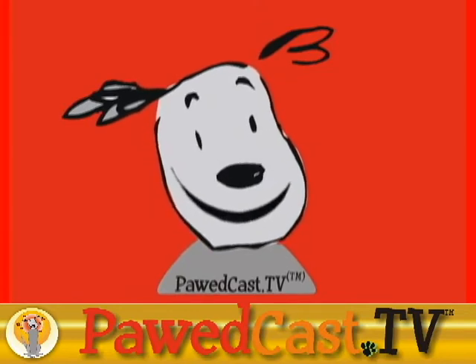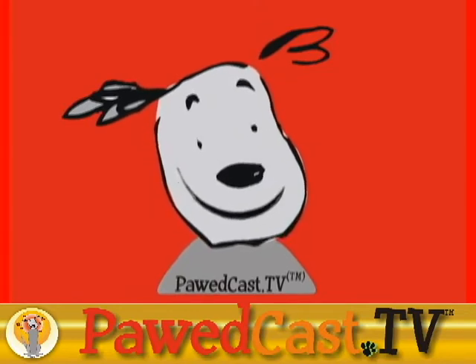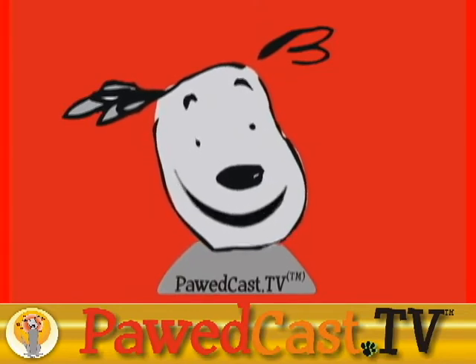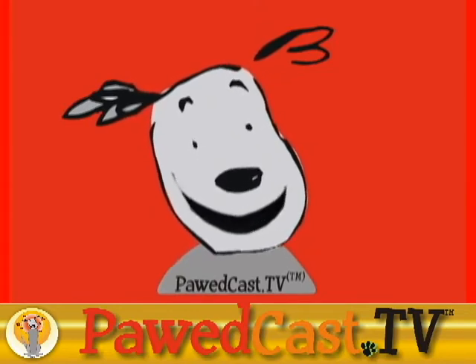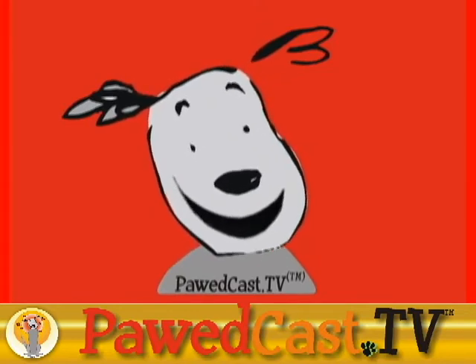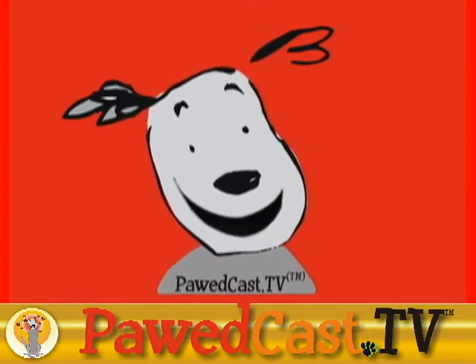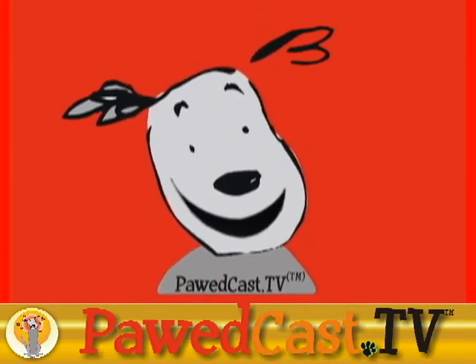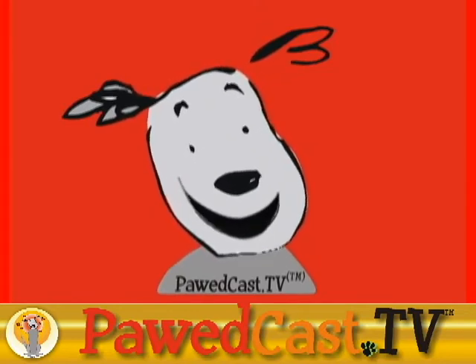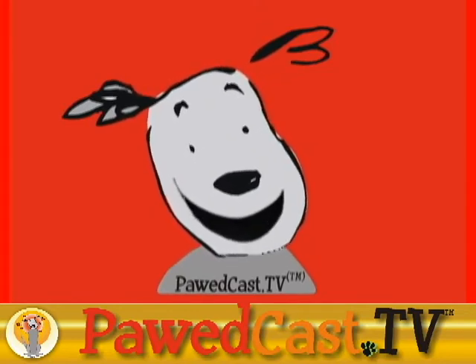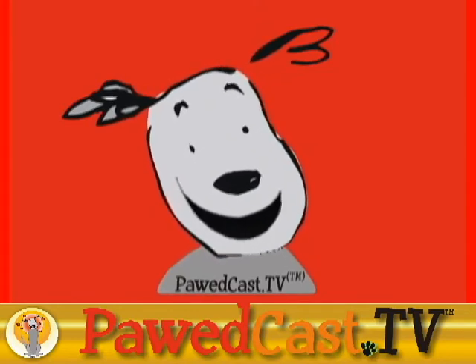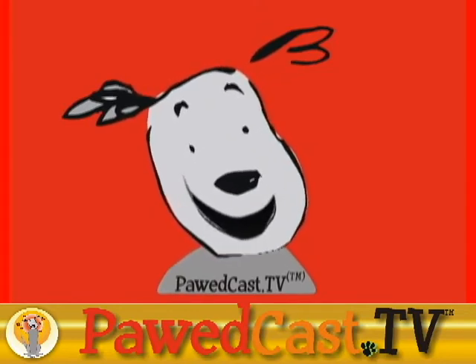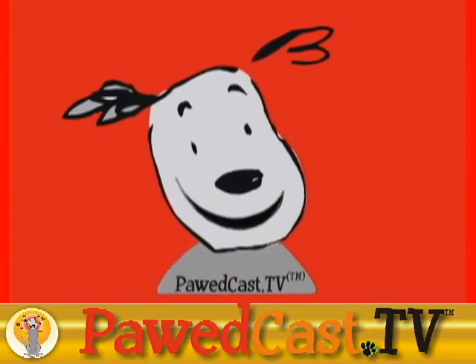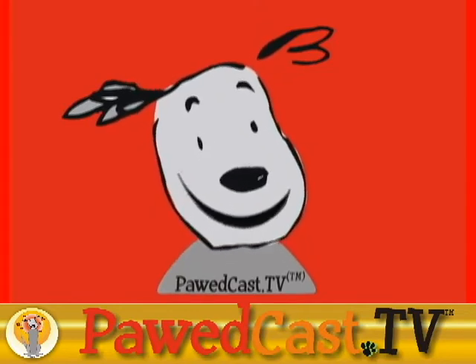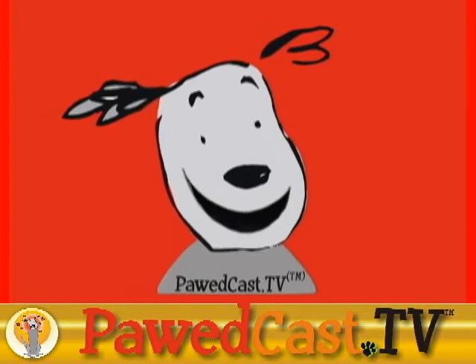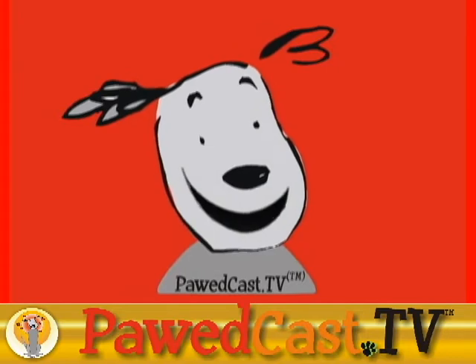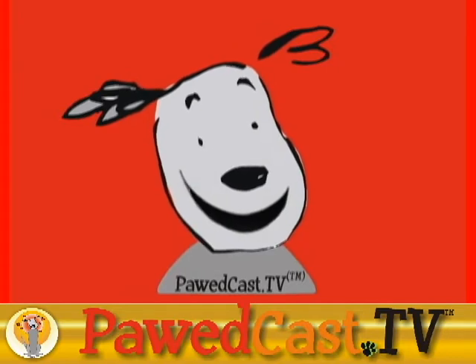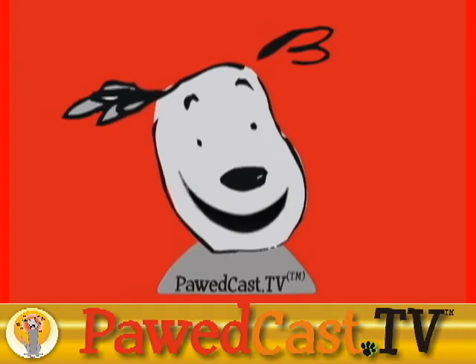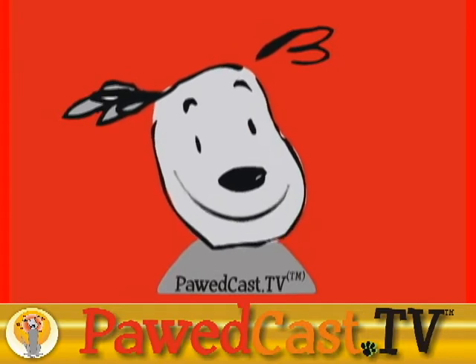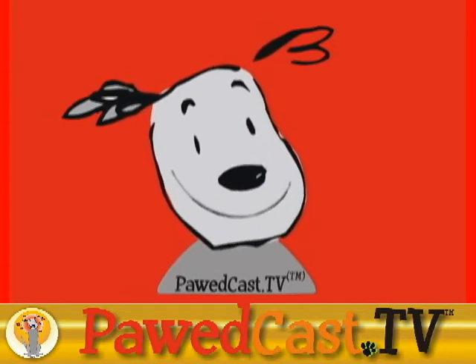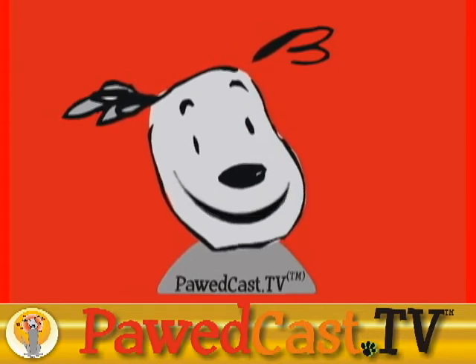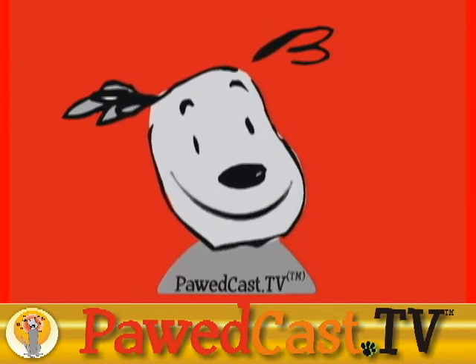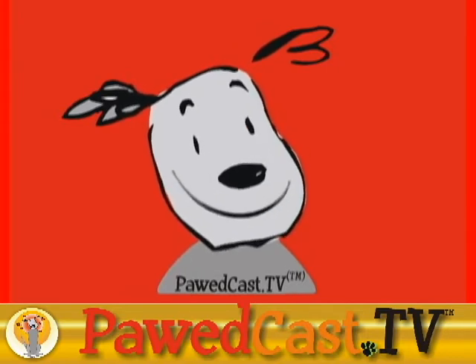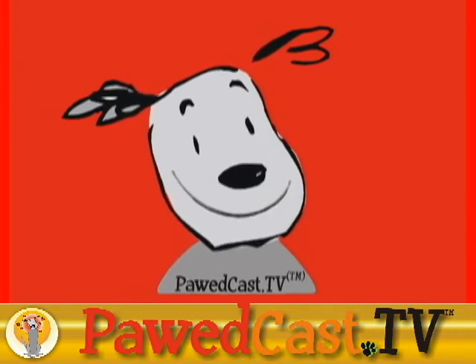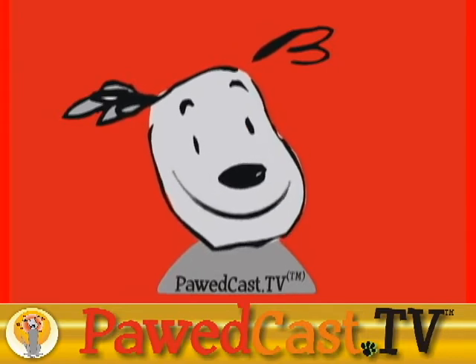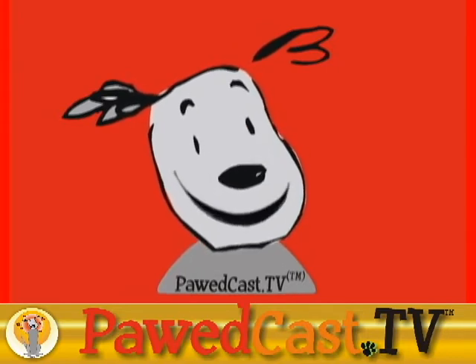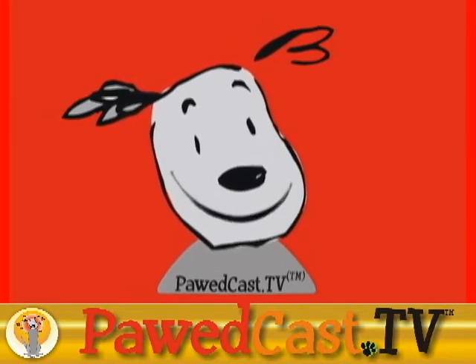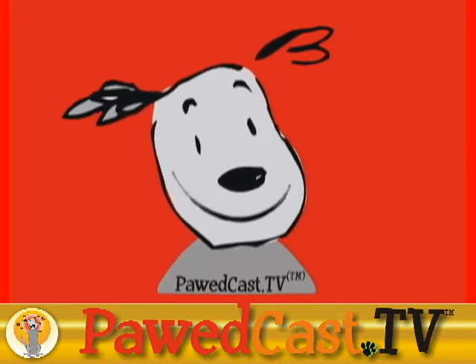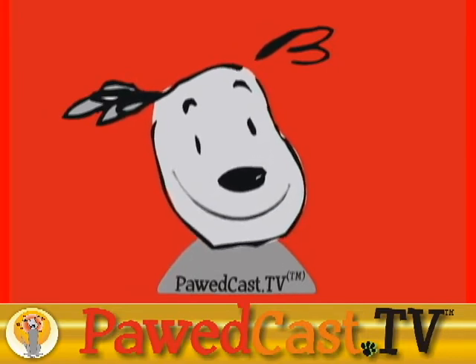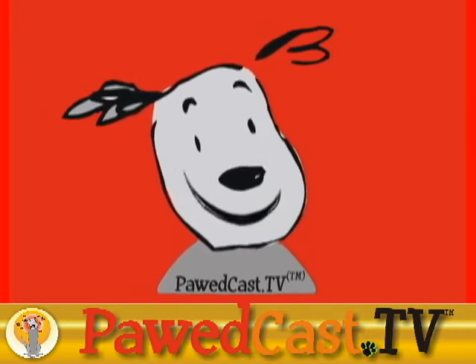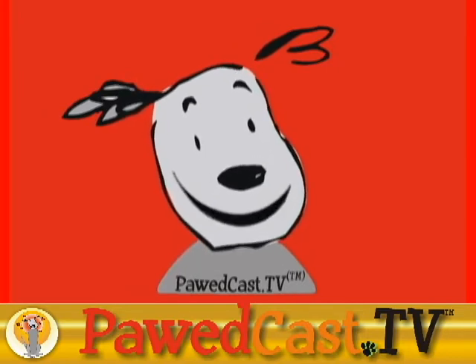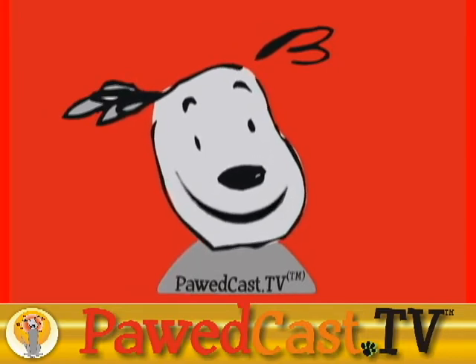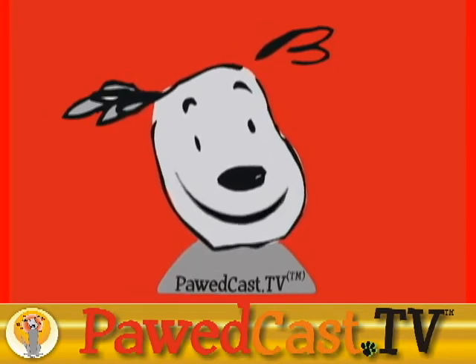Until next time, have a doggone good day and remember: a bad day at the dog park is better than a good day at work.